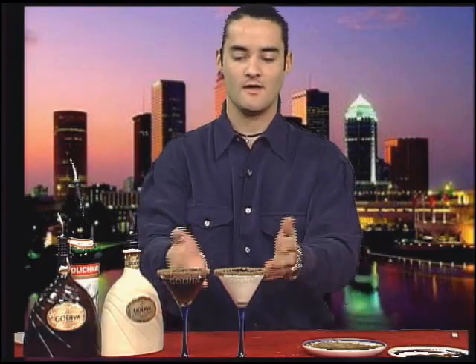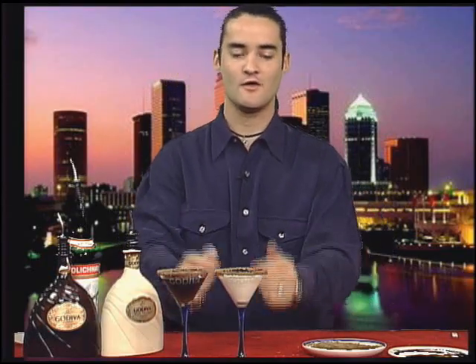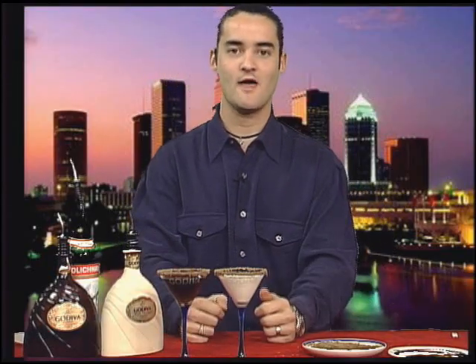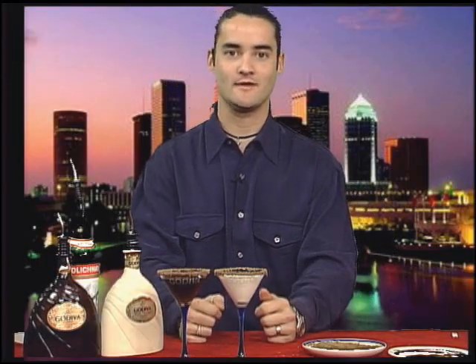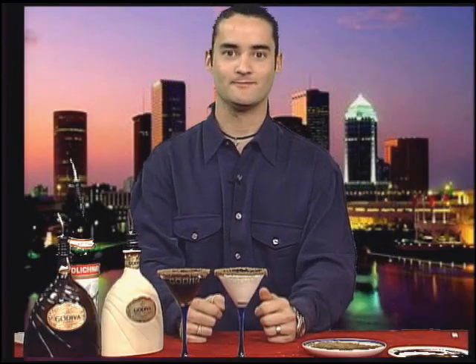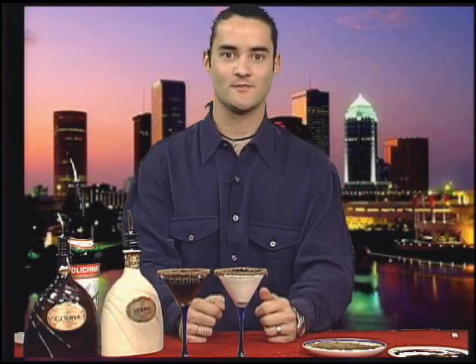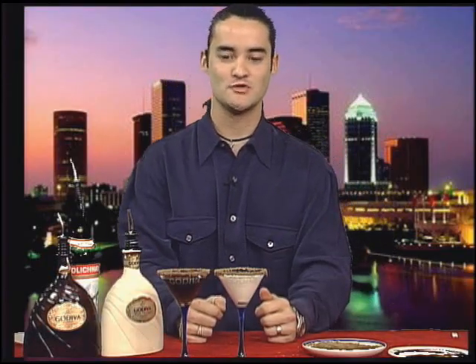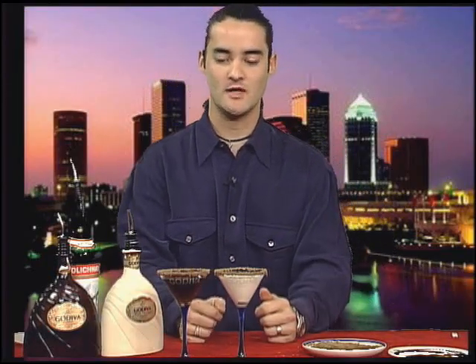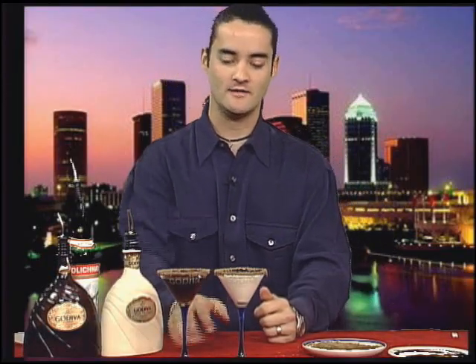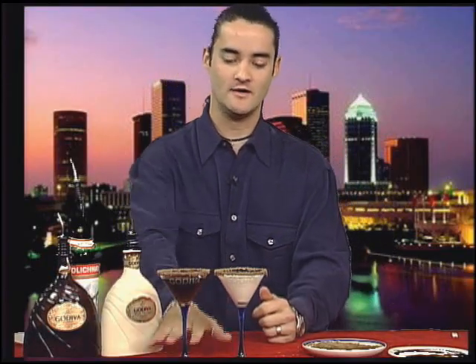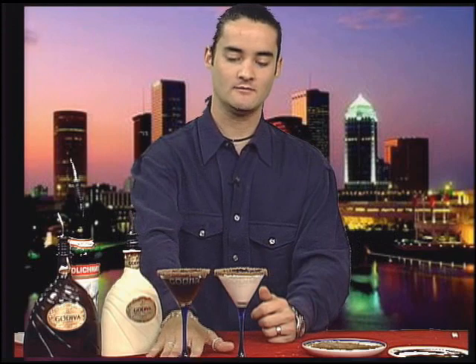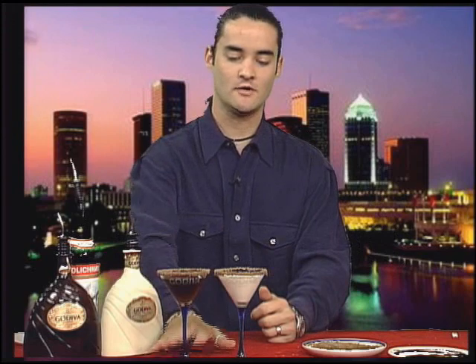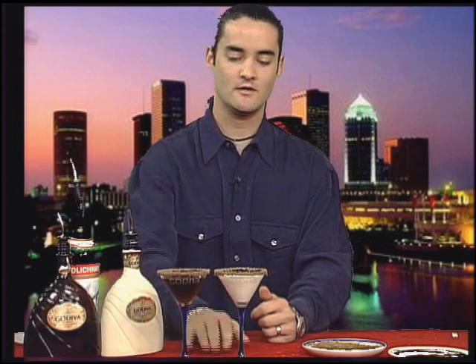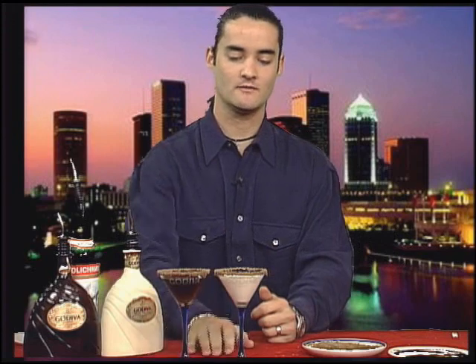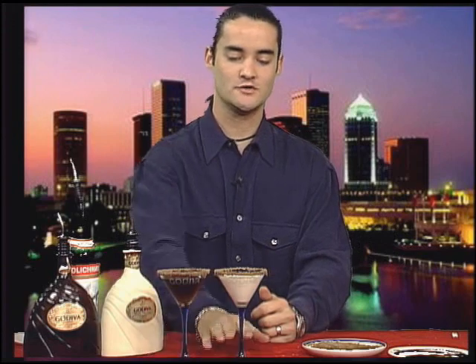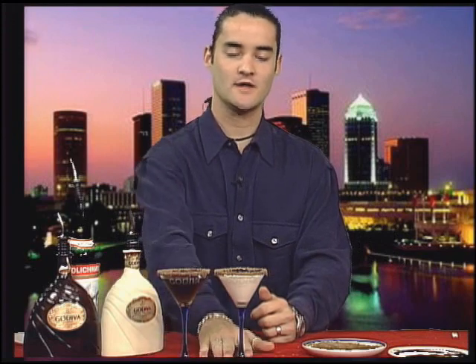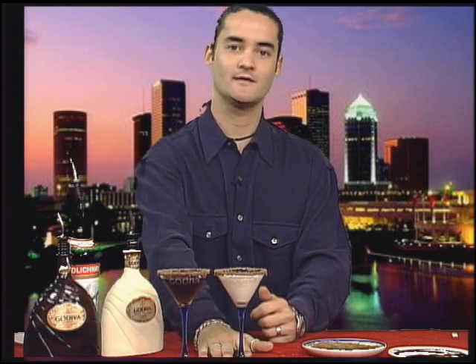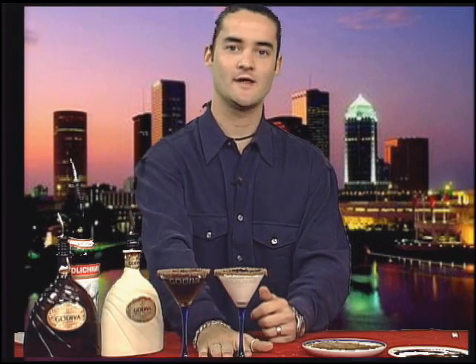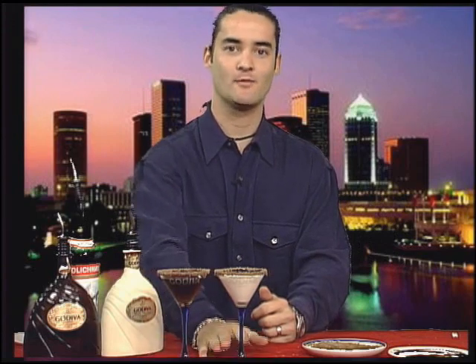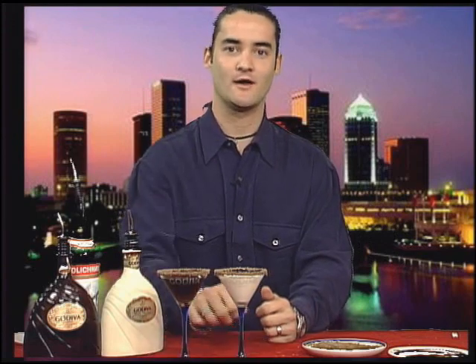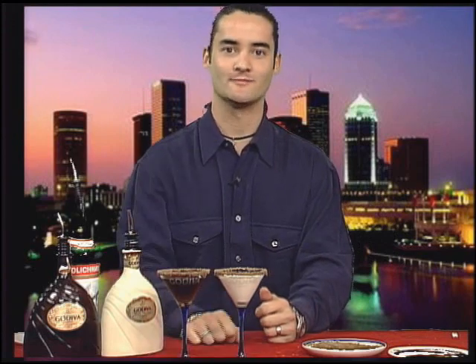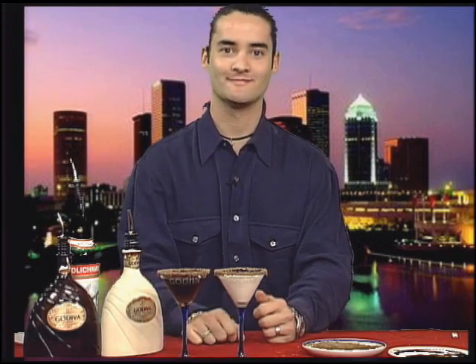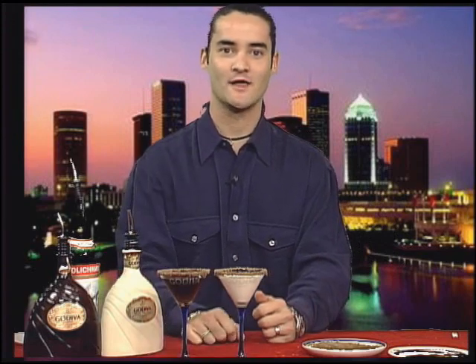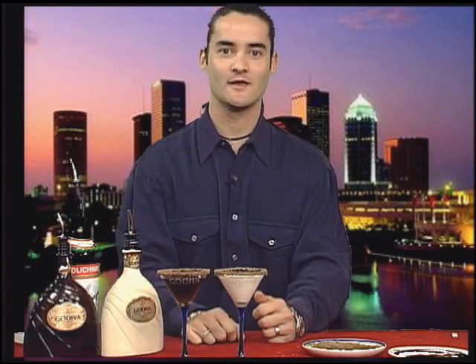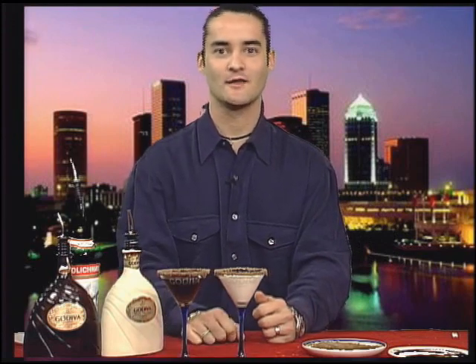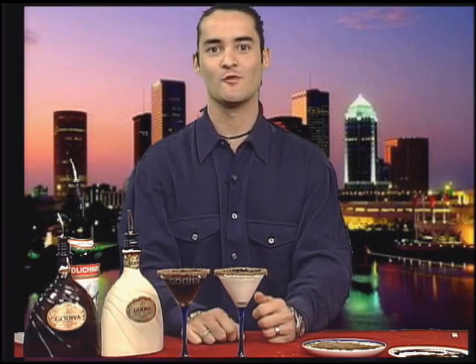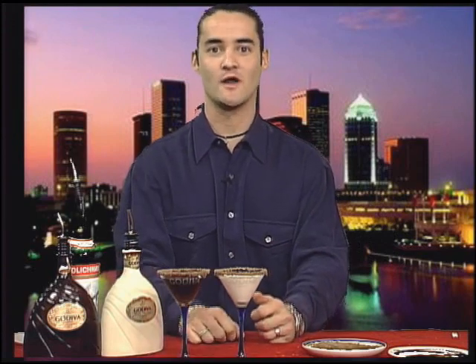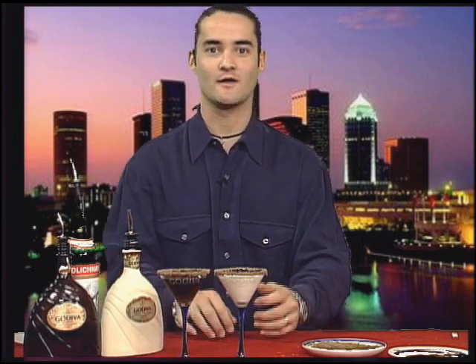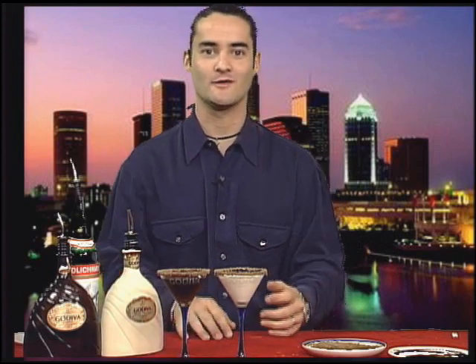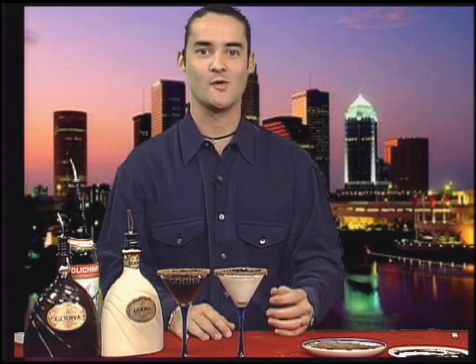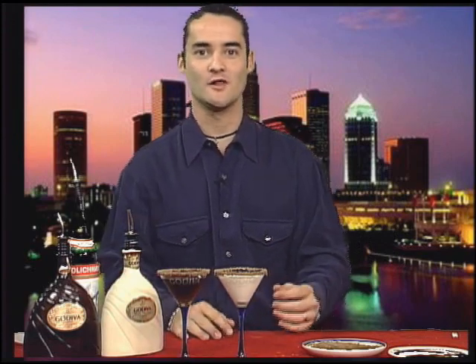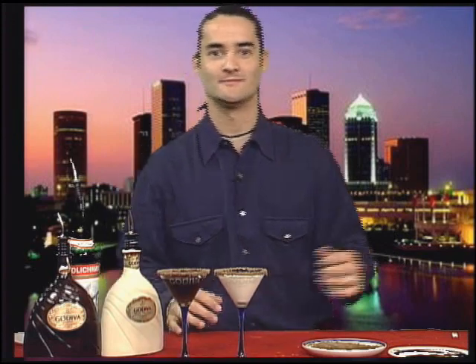And there you have it — Chocolatini dark, Chocolatini Albino. Let's move on to the Cosmopolitan.